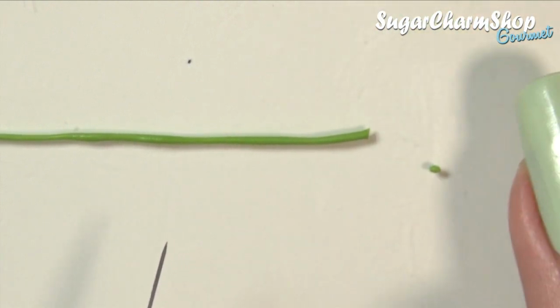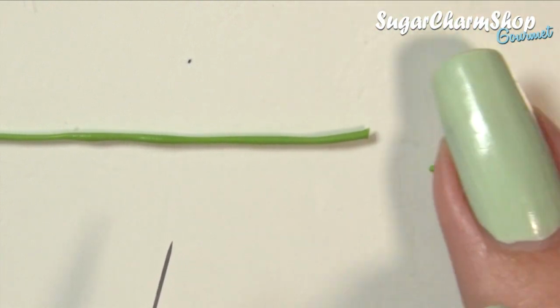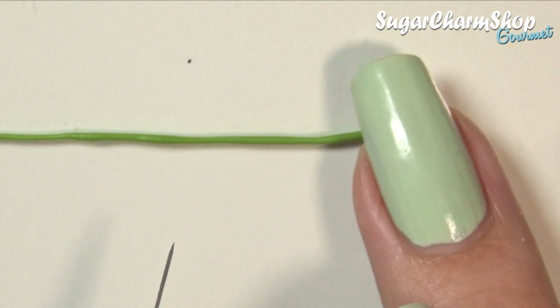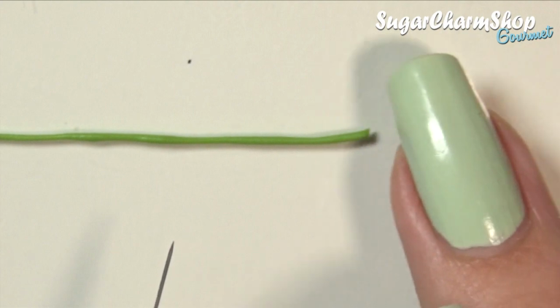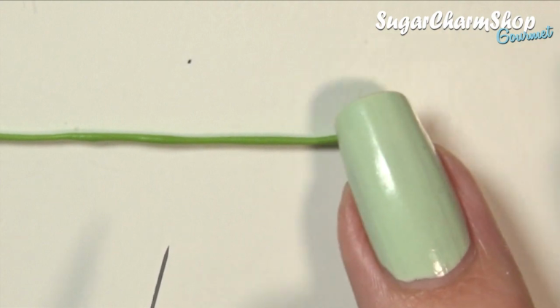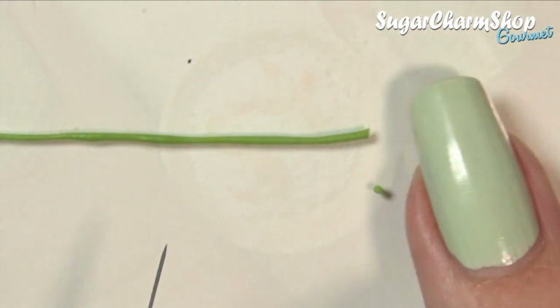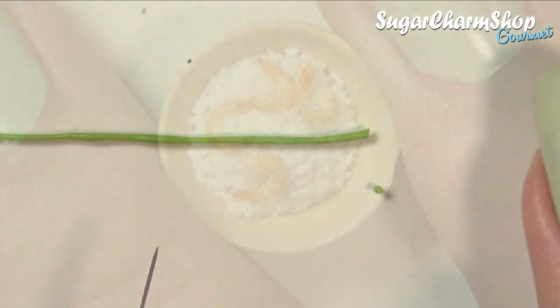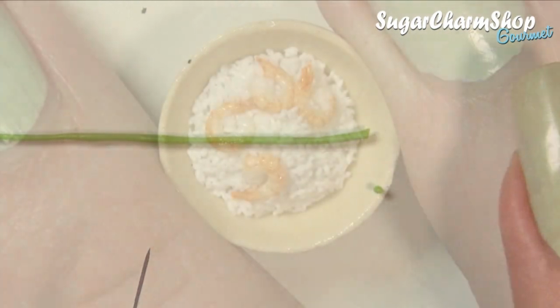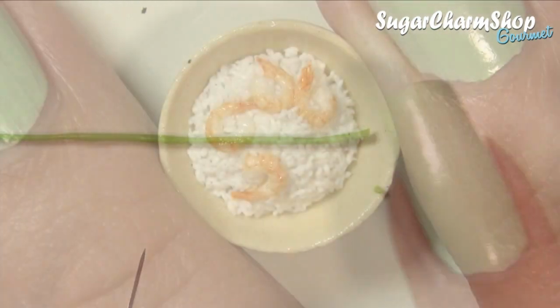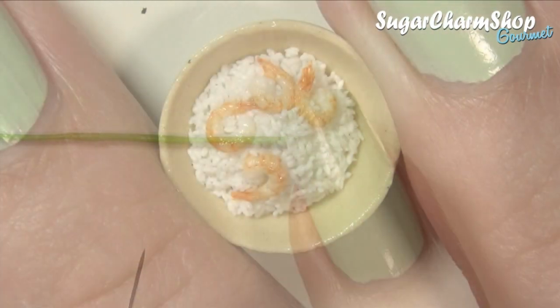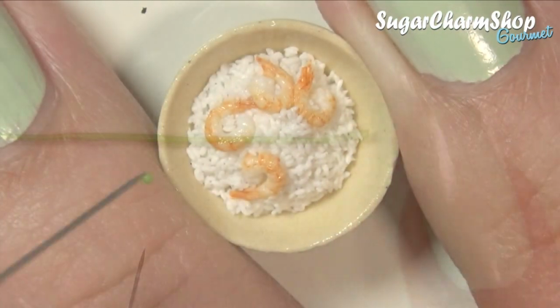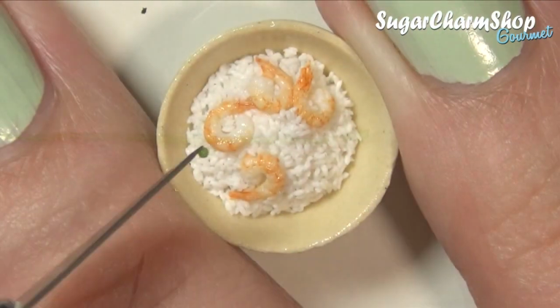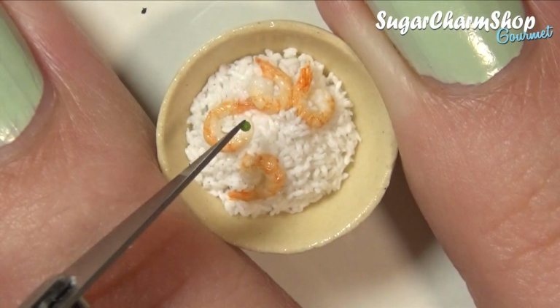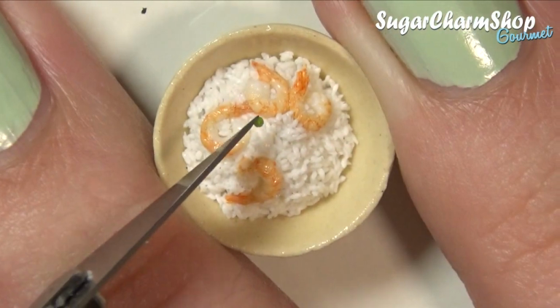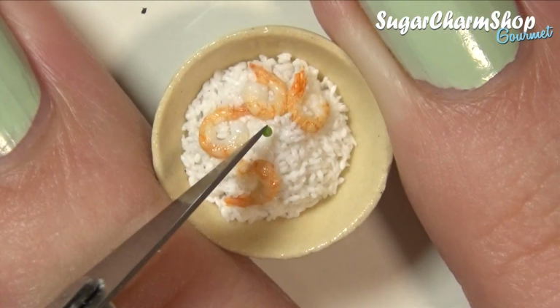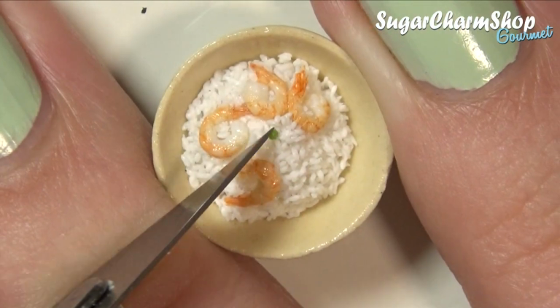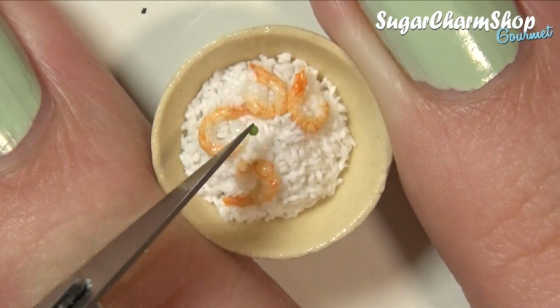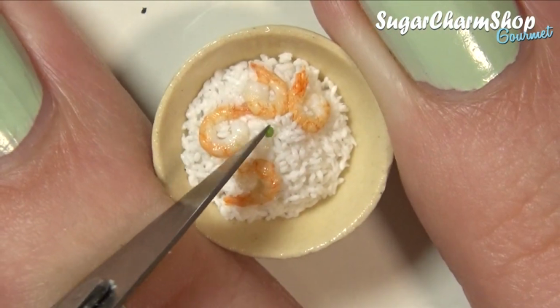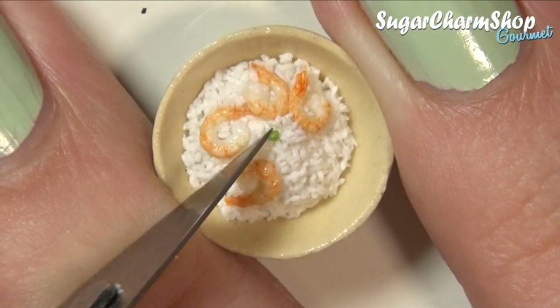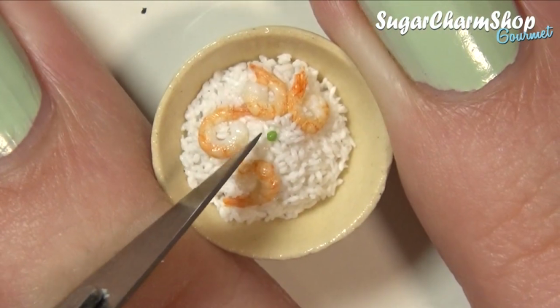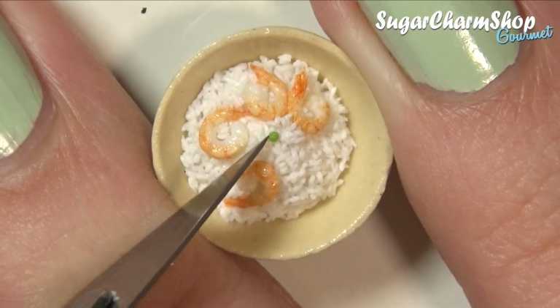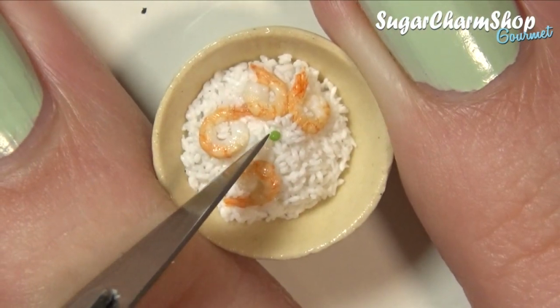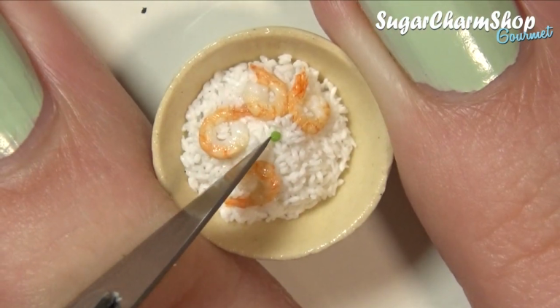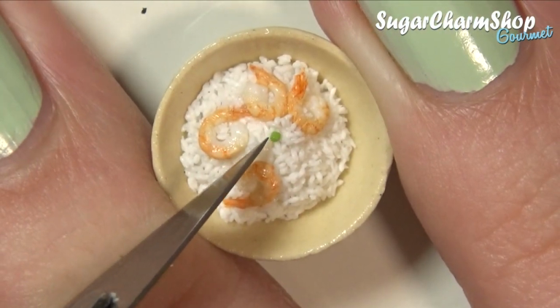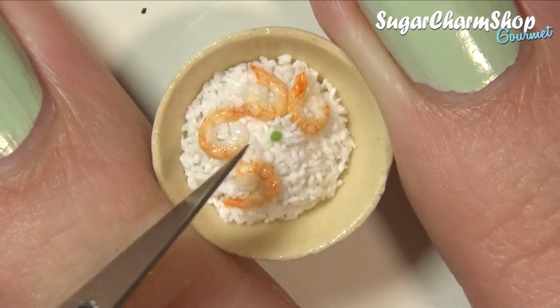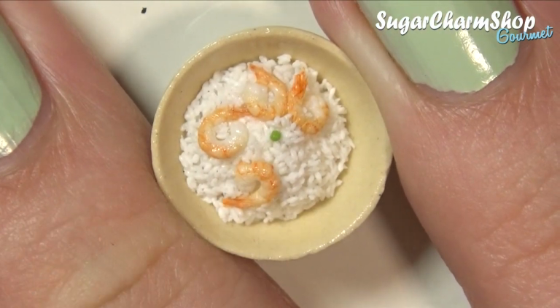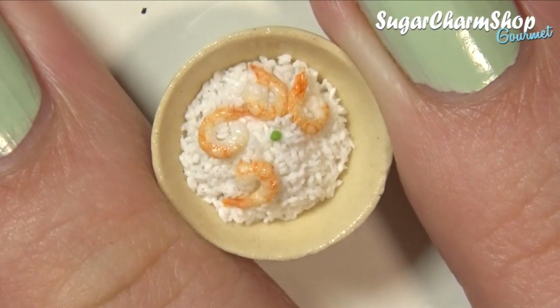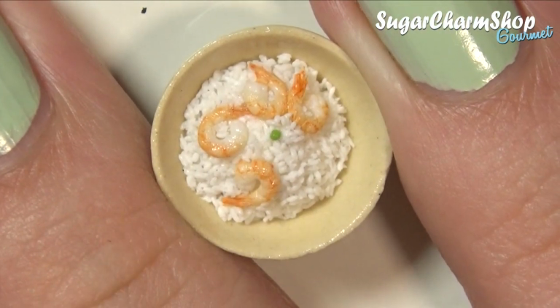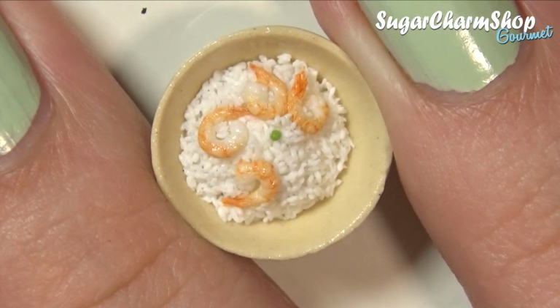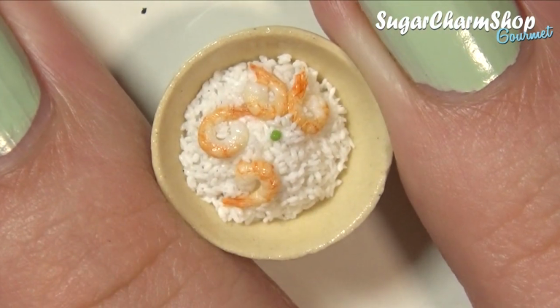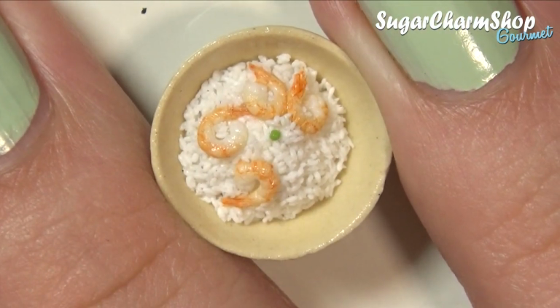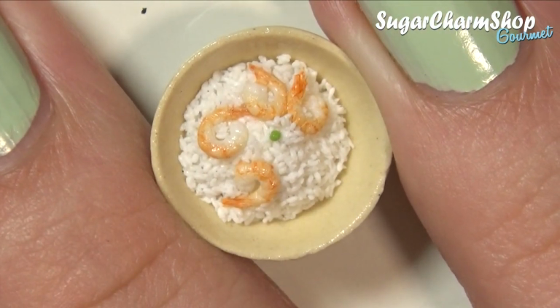And if you want to make some more vegetables than what I included in this video, you can check out my stir-fry tutorial.